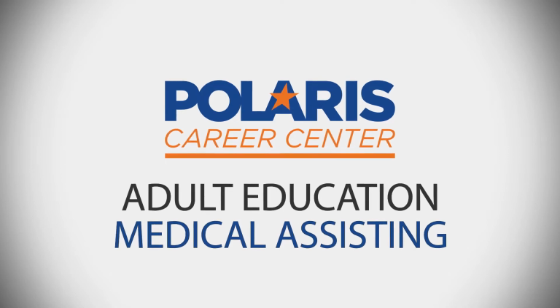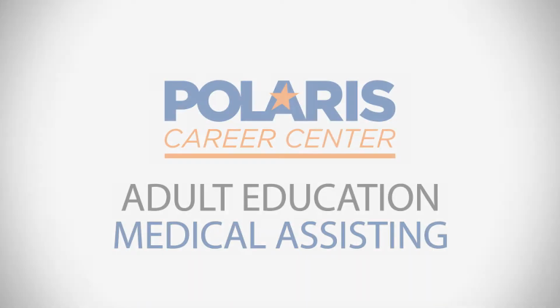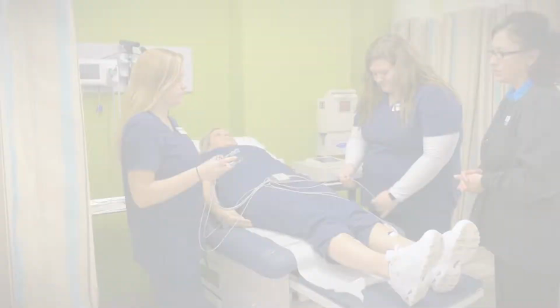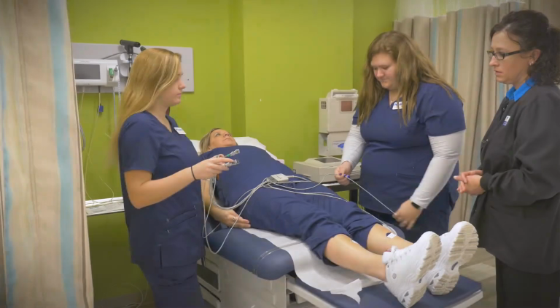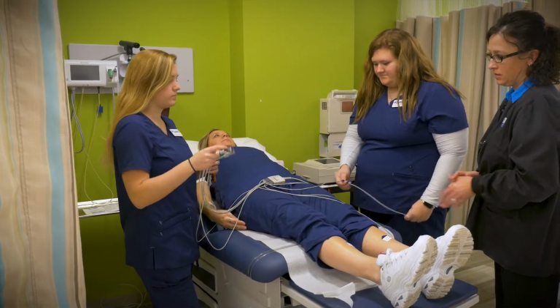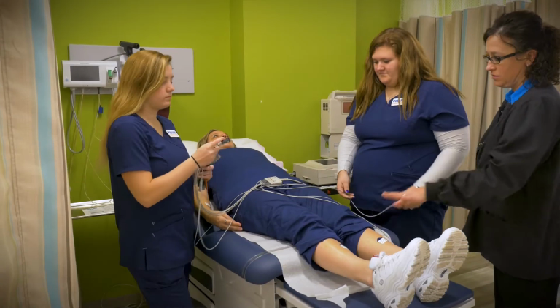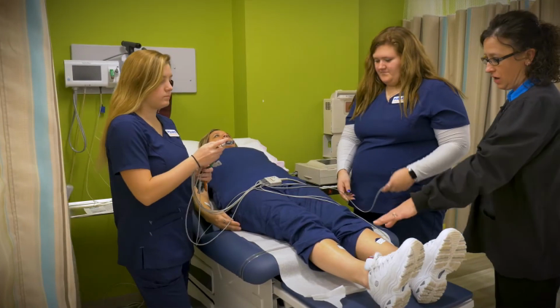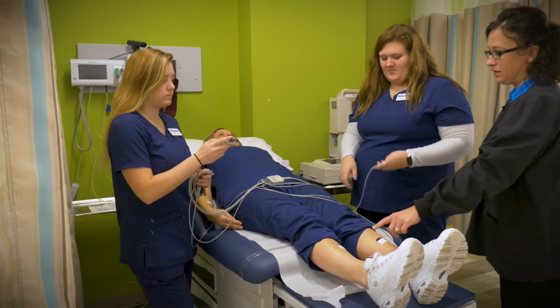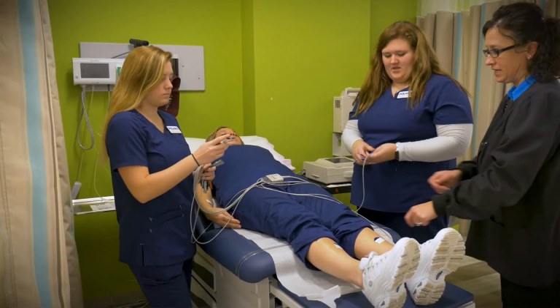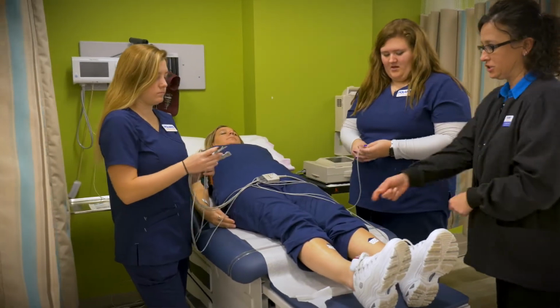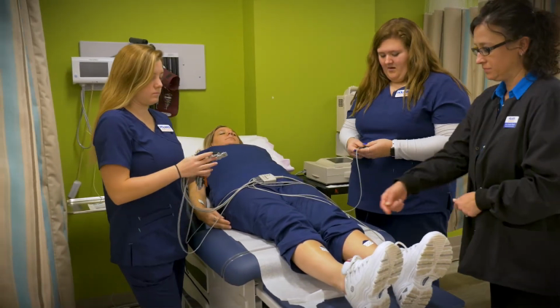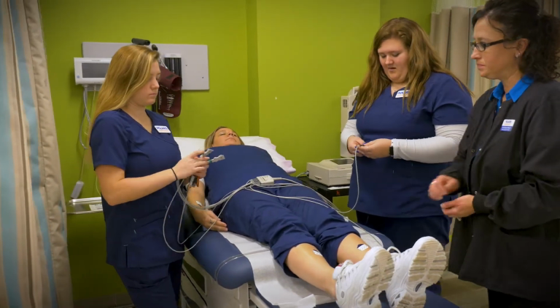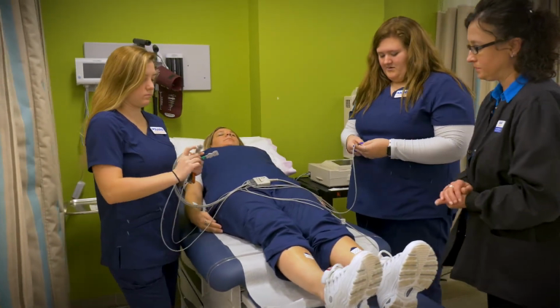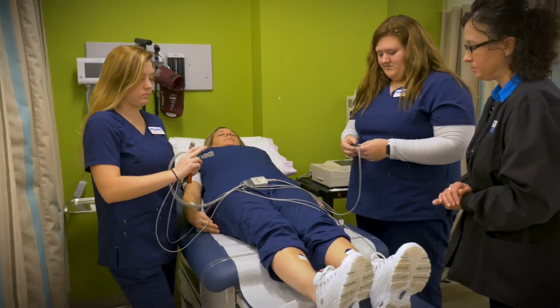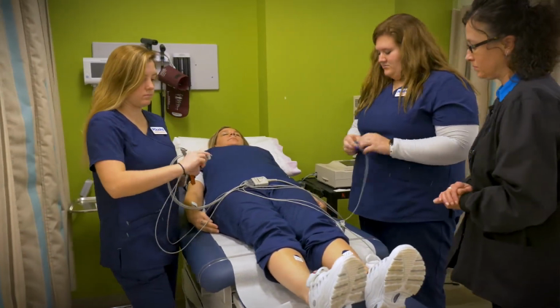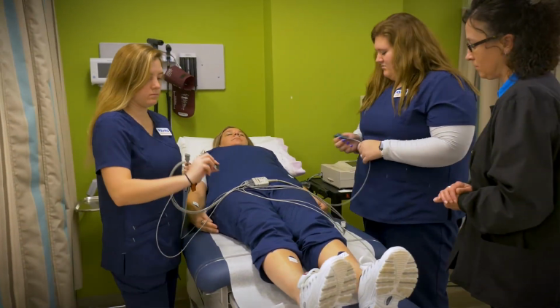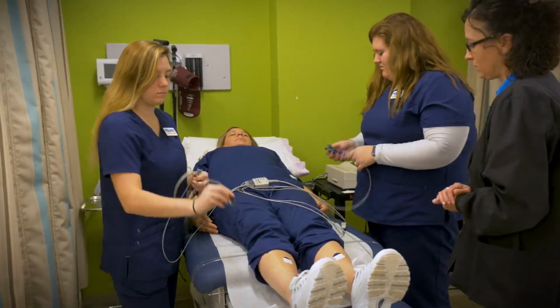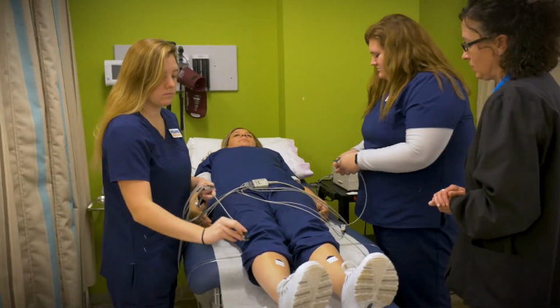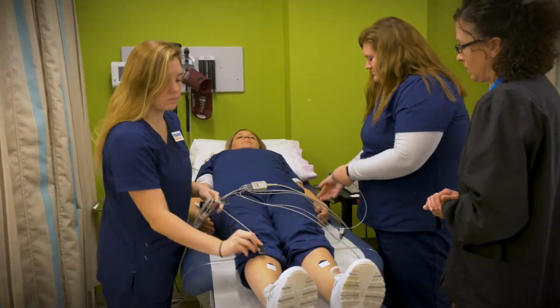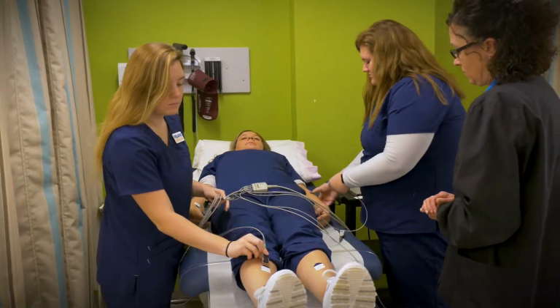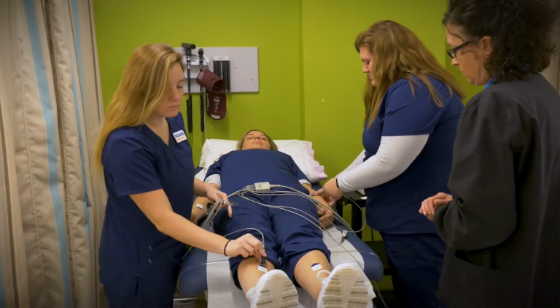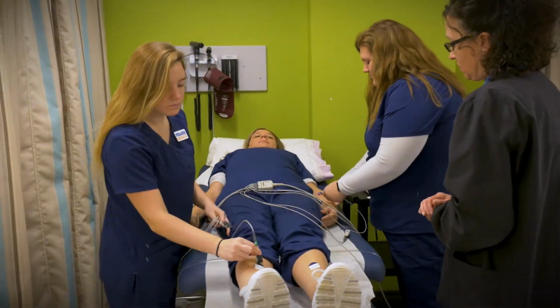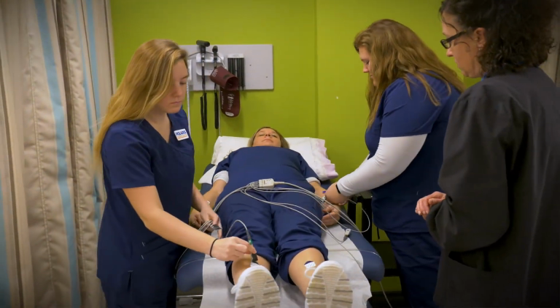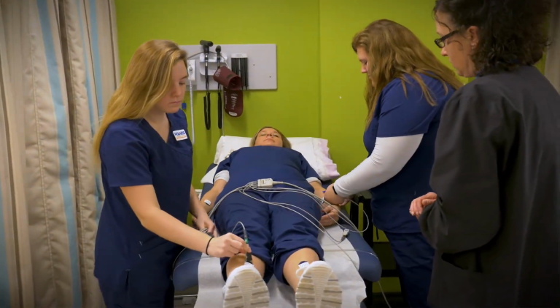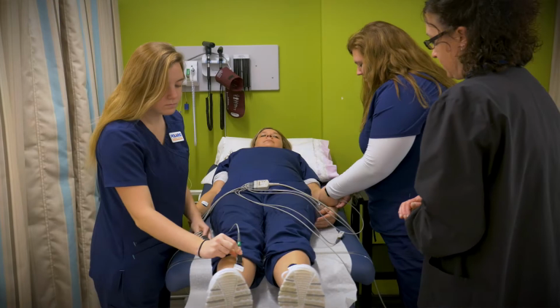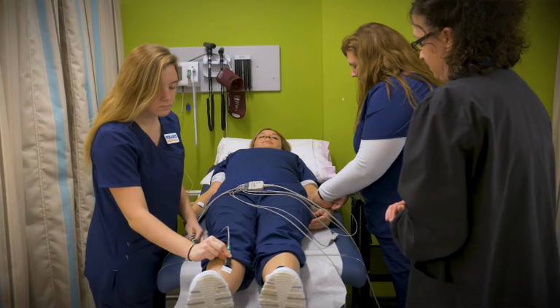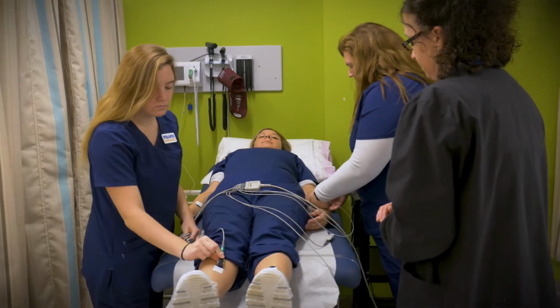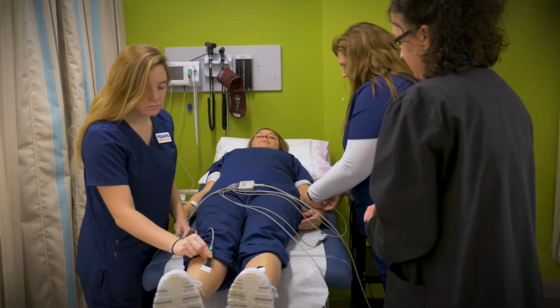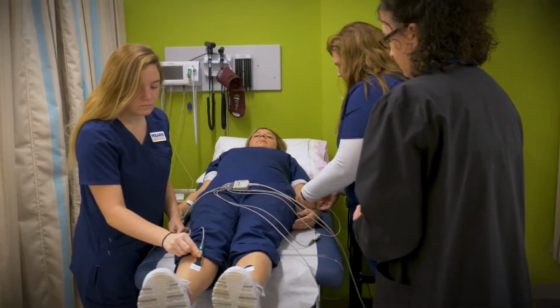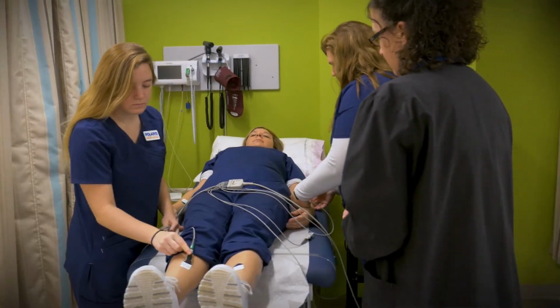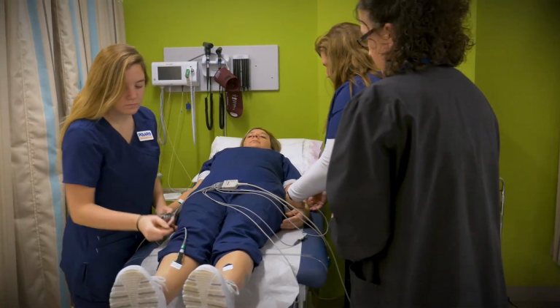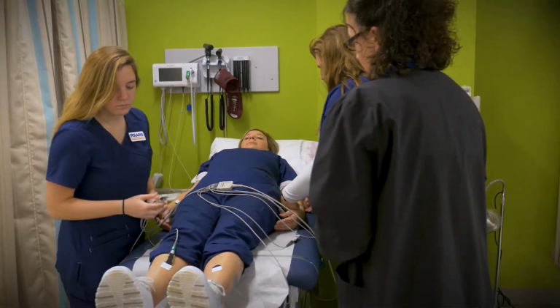My name is Amy Rotetram. I am the adult education medical assisting instructor and program director.